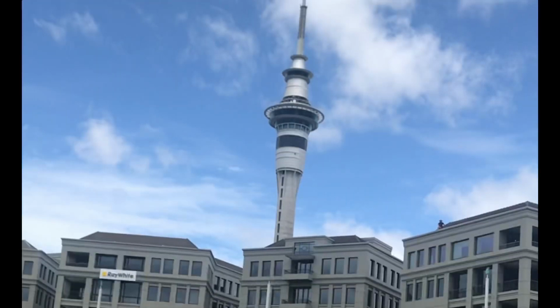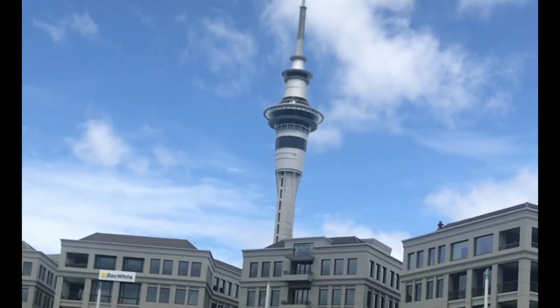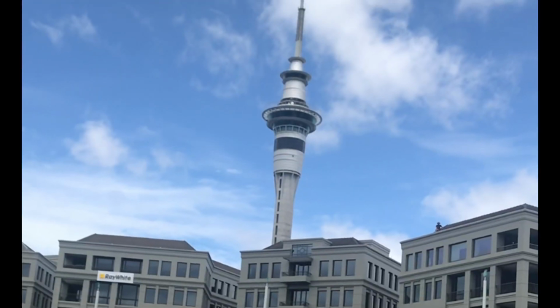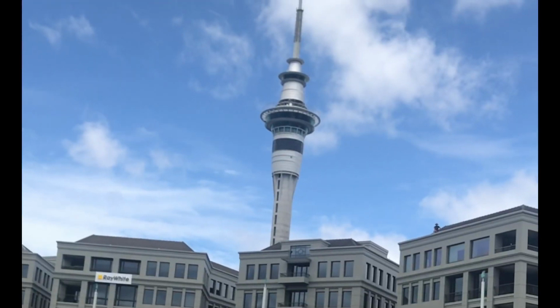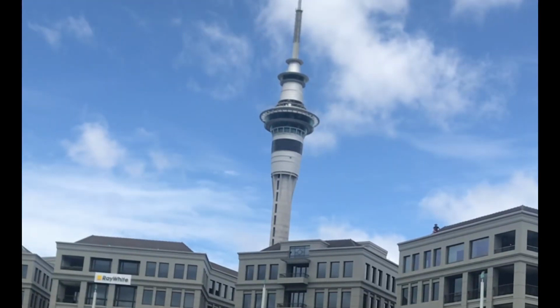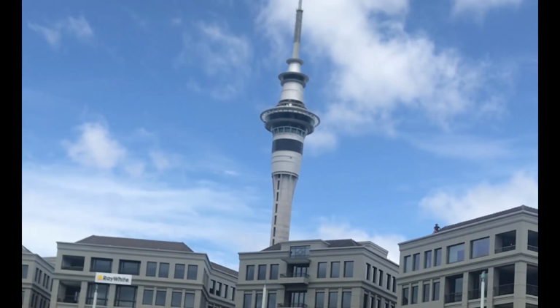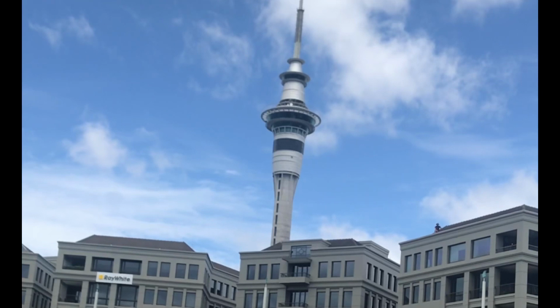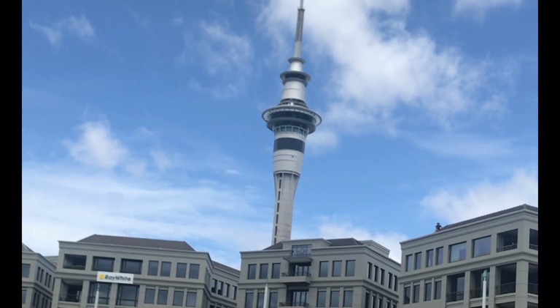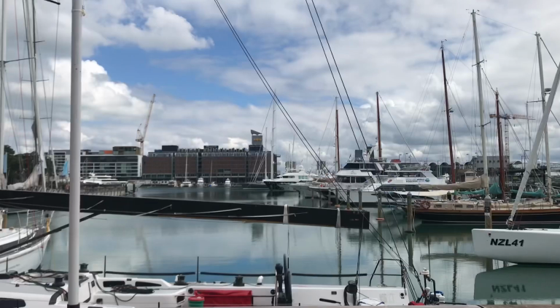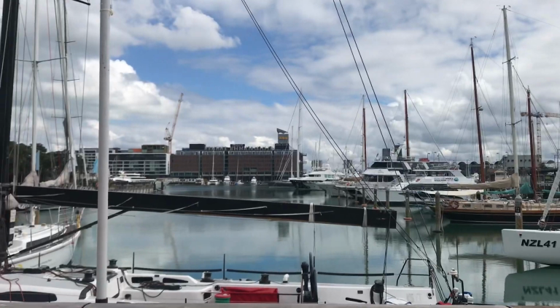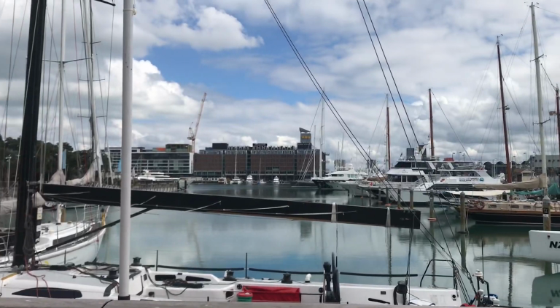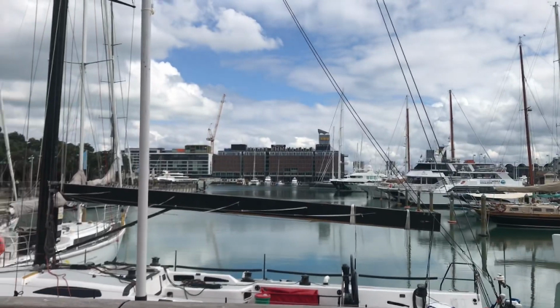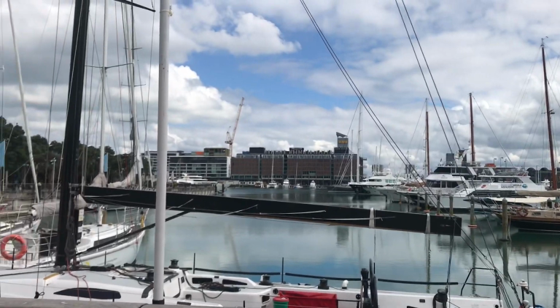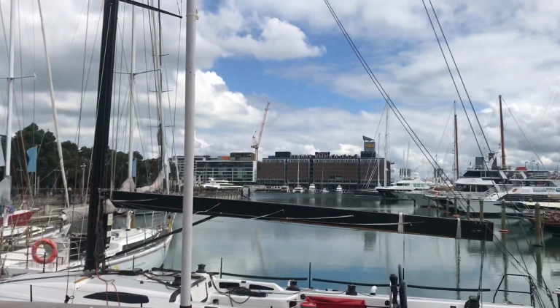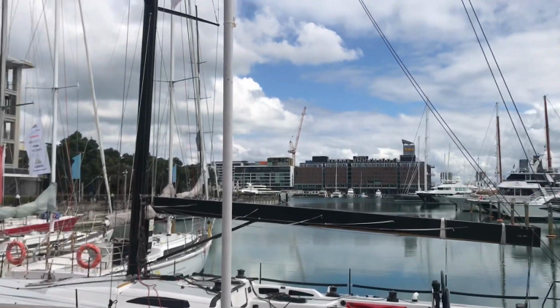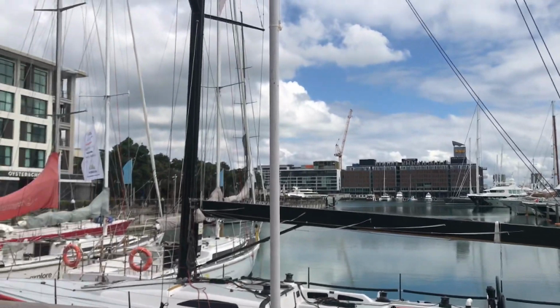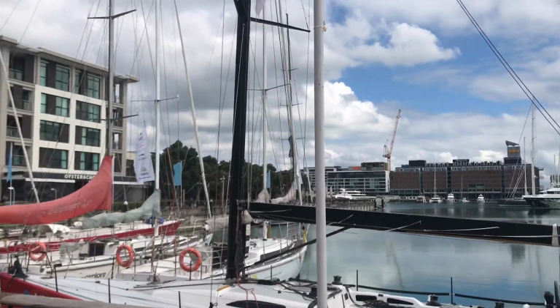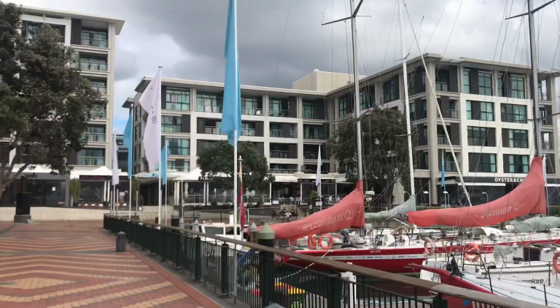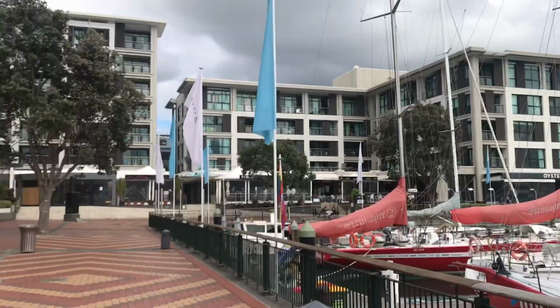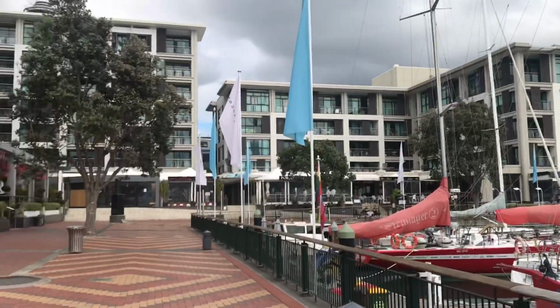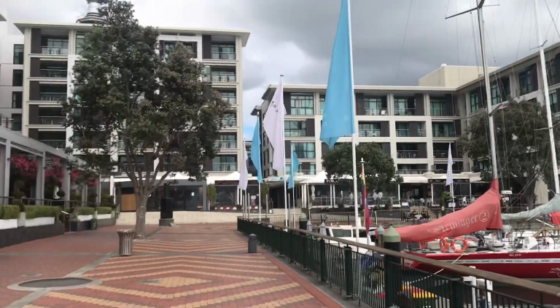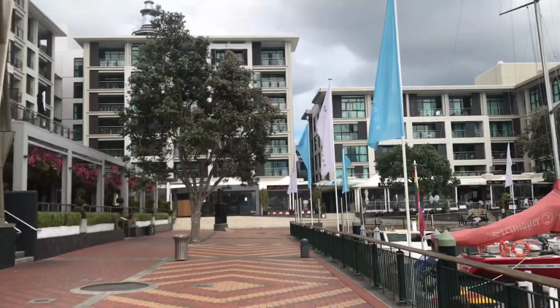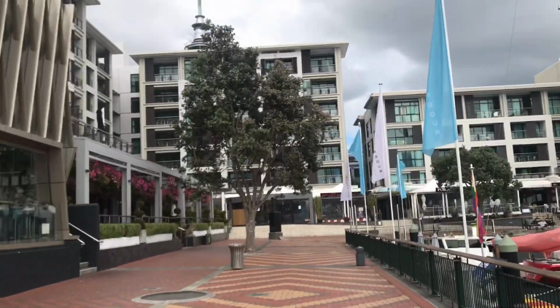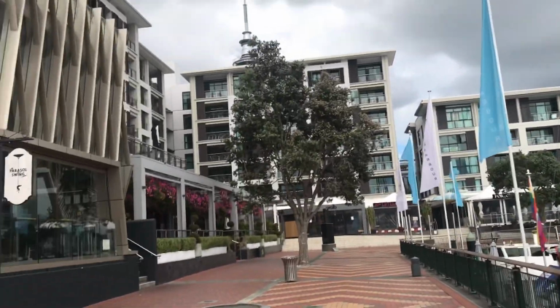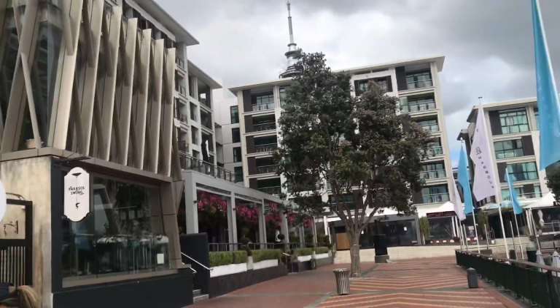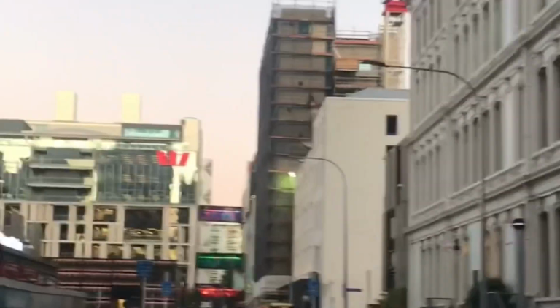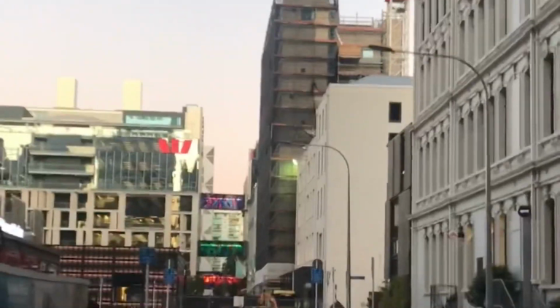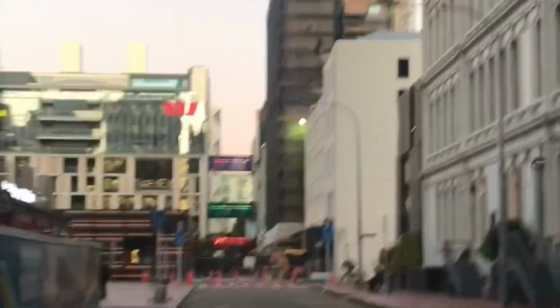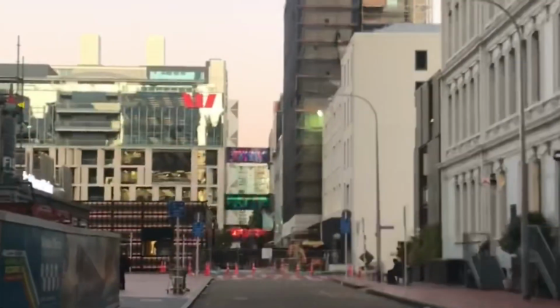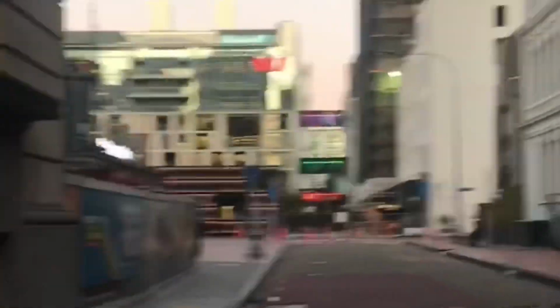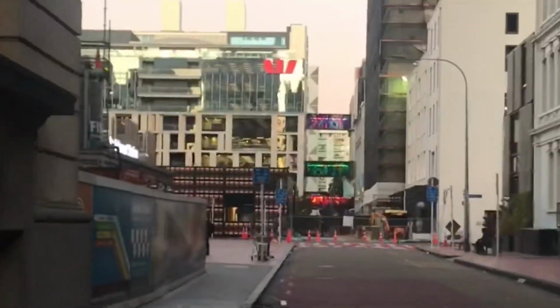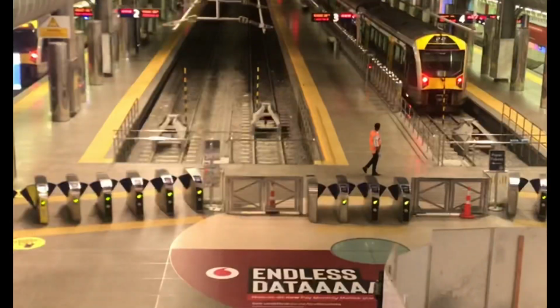Hey guys, this is just a short video to show you our safety procedures whilst we're in lockdown mode.